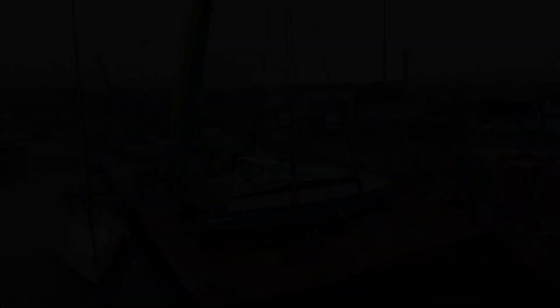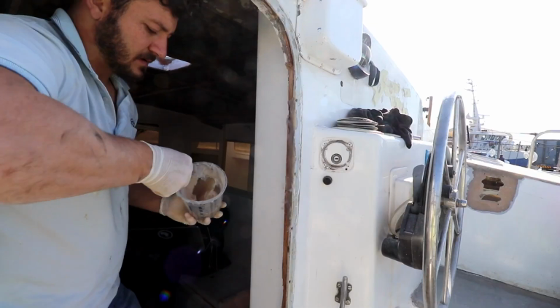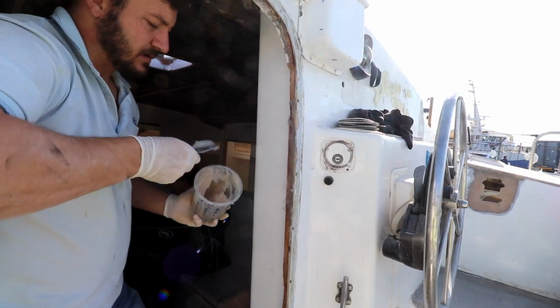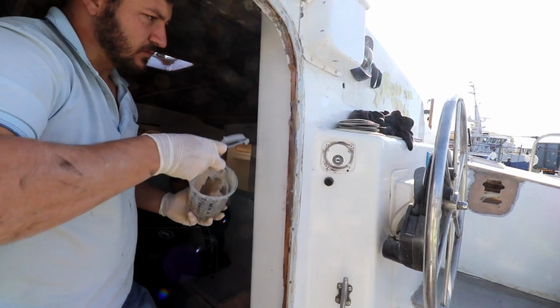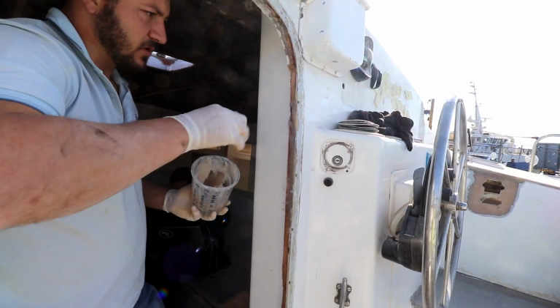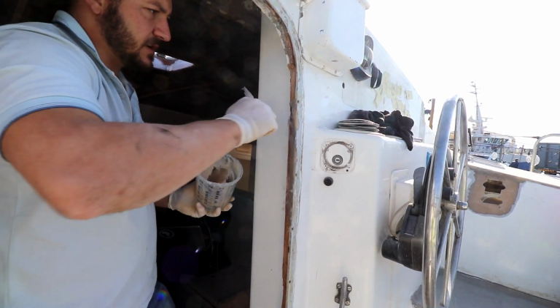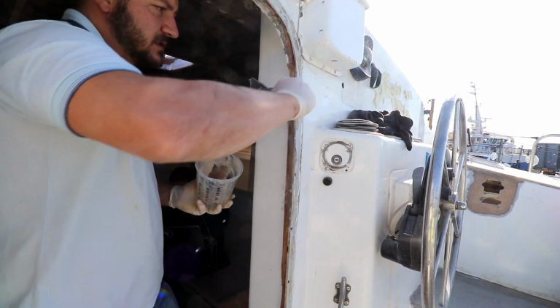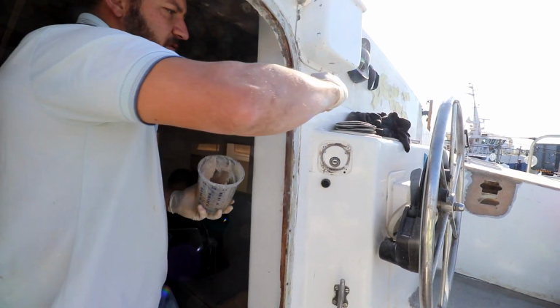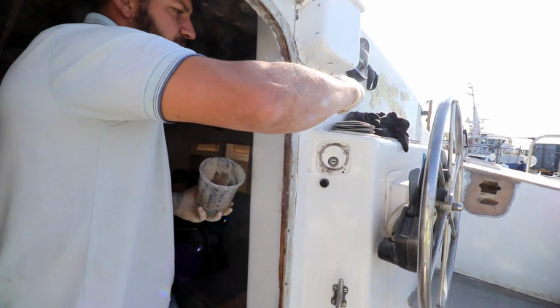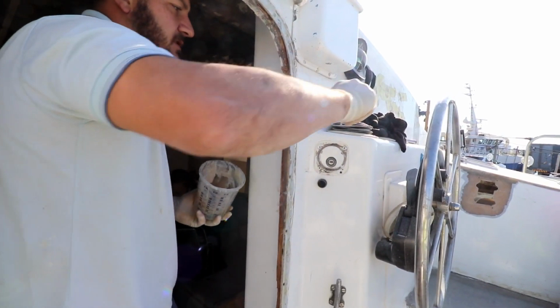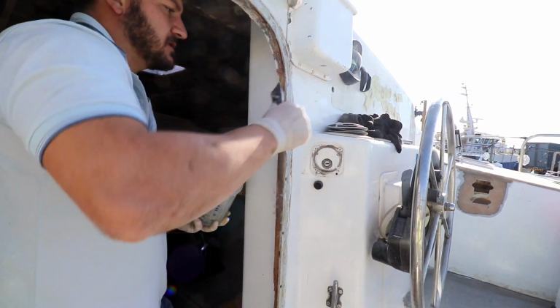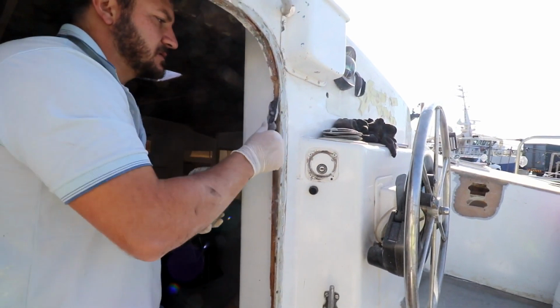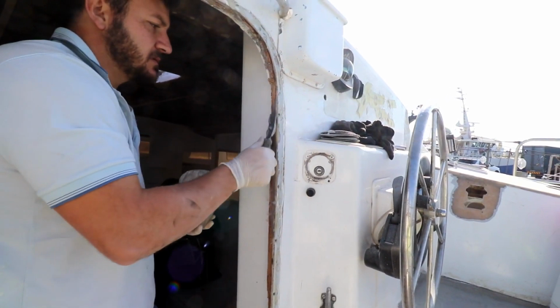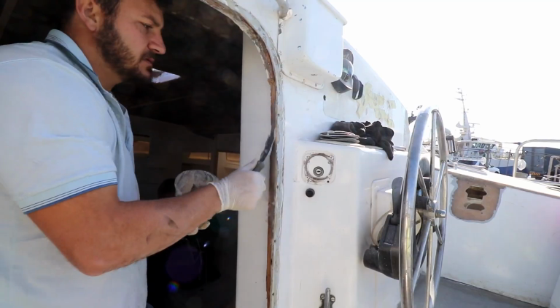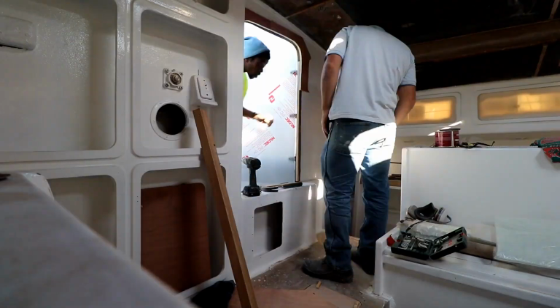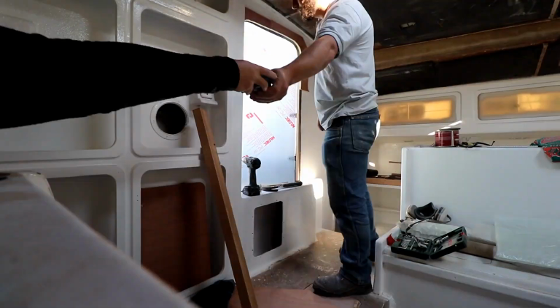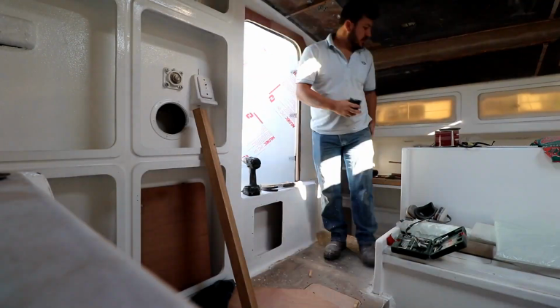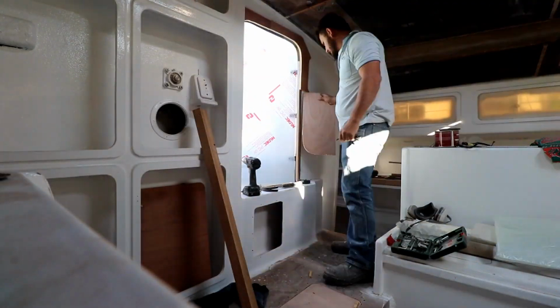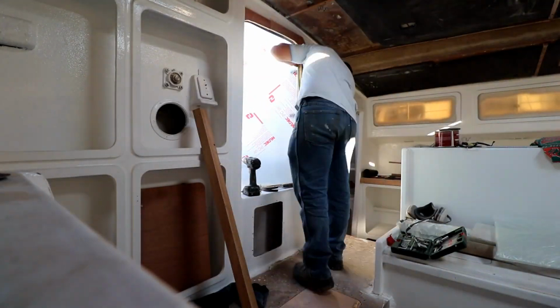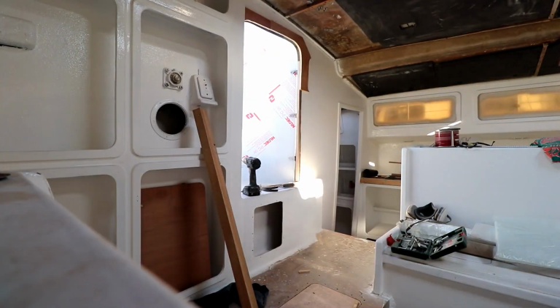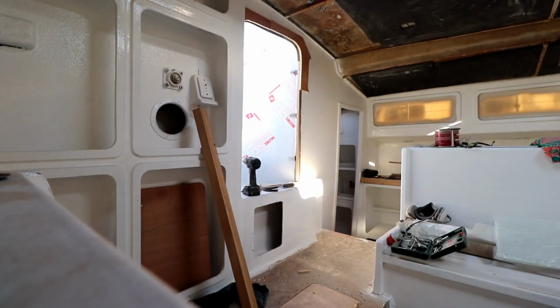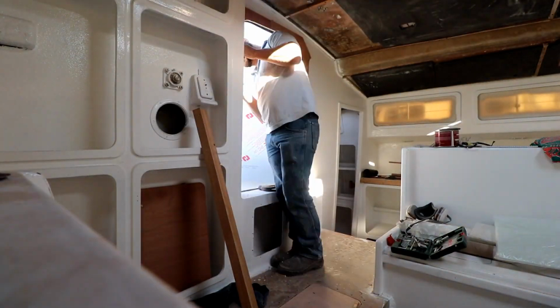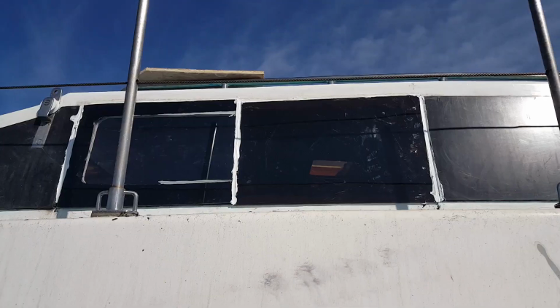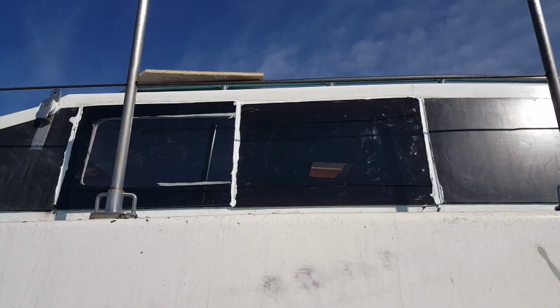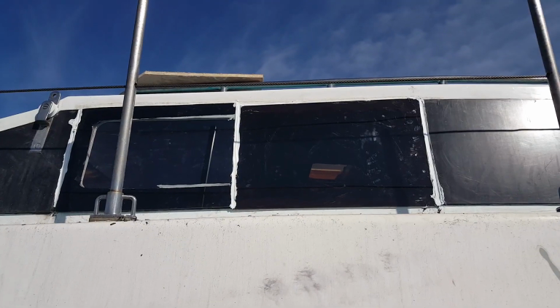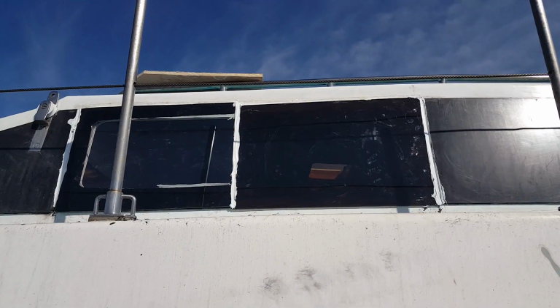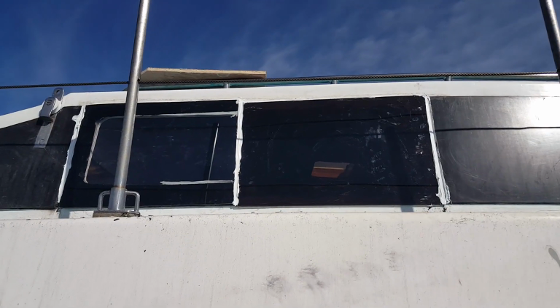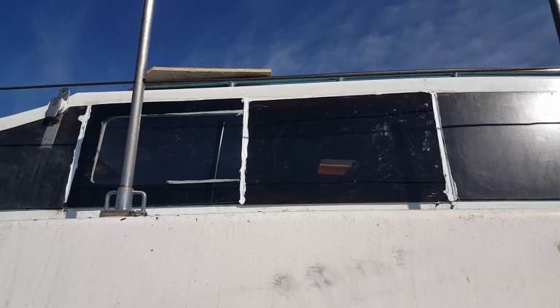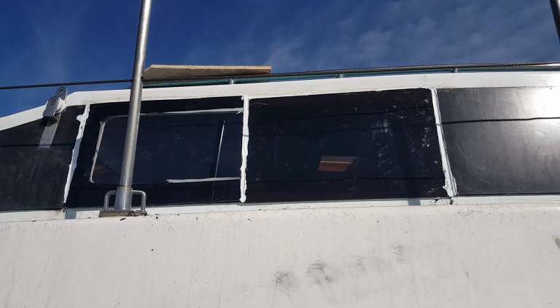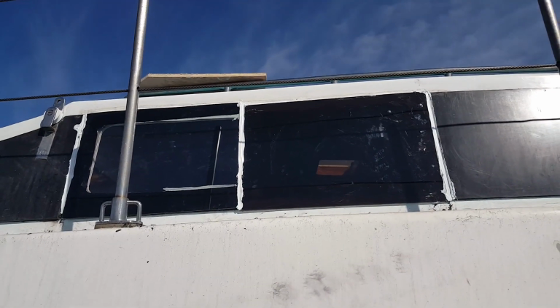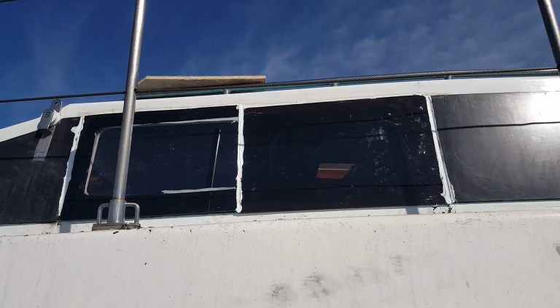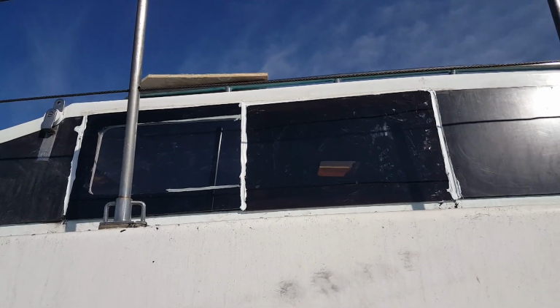Last week on Saving Lady Africa we put in our door and secured her in place and did some test rounds on what color windows we'd like to install.